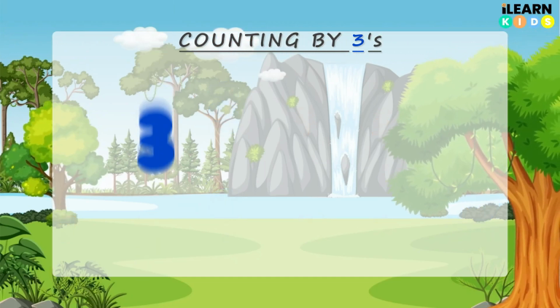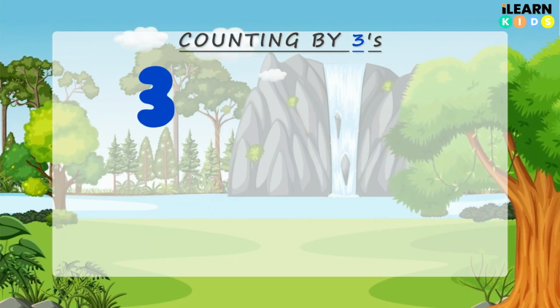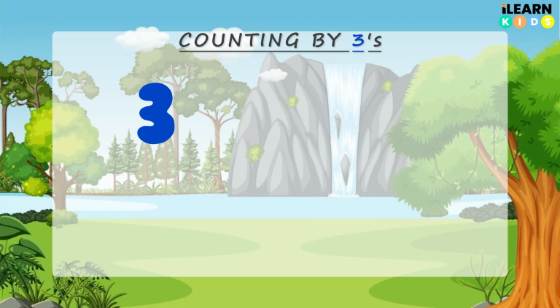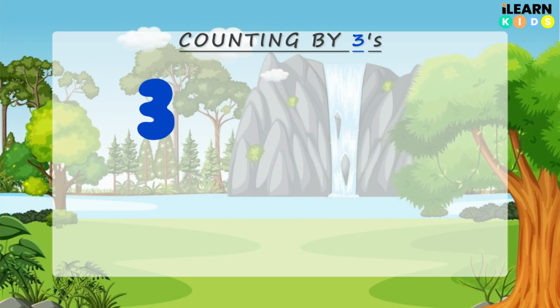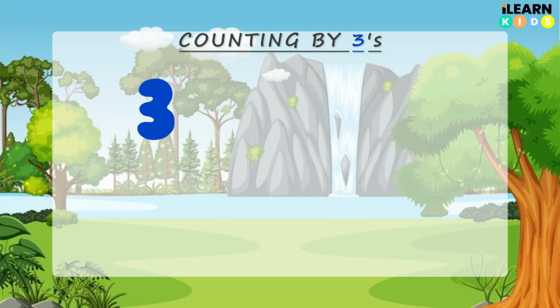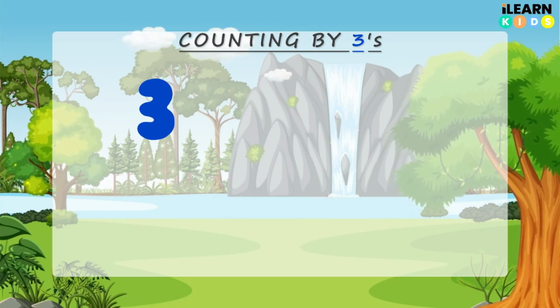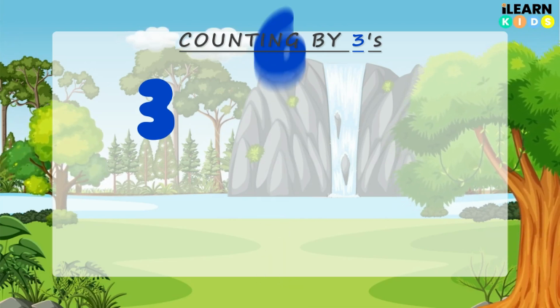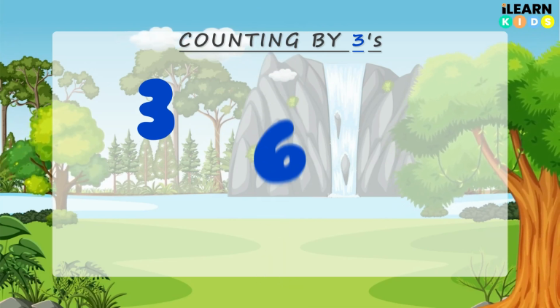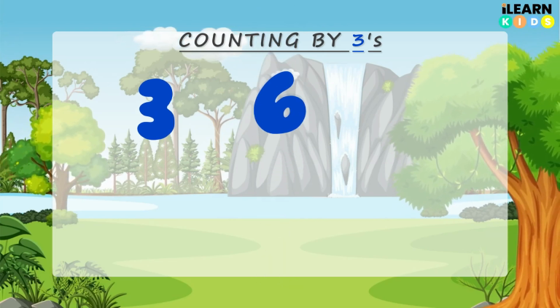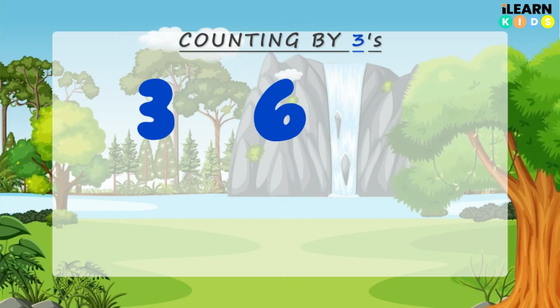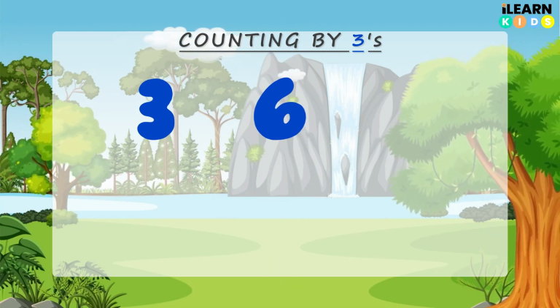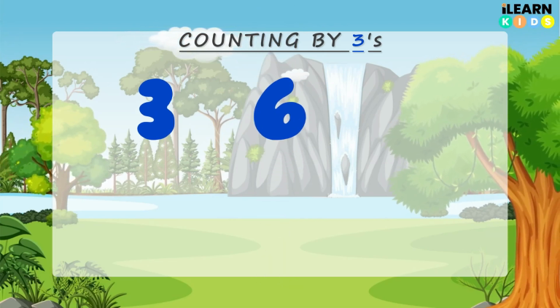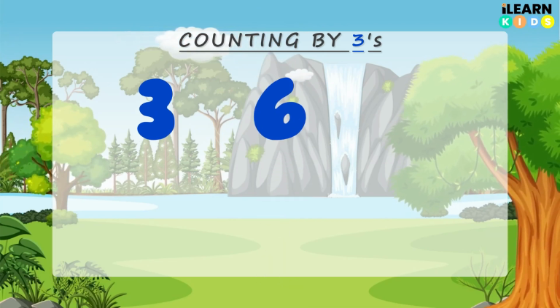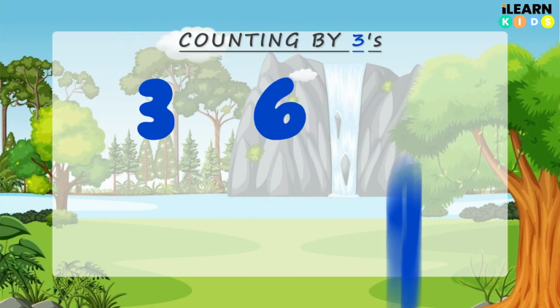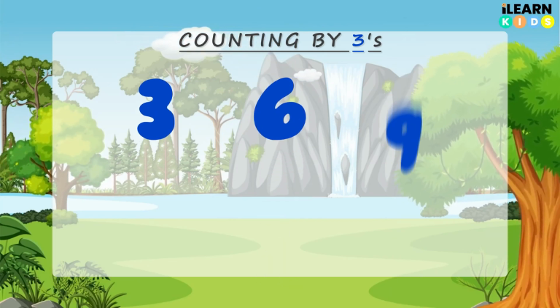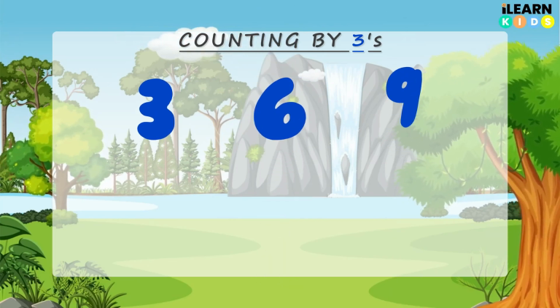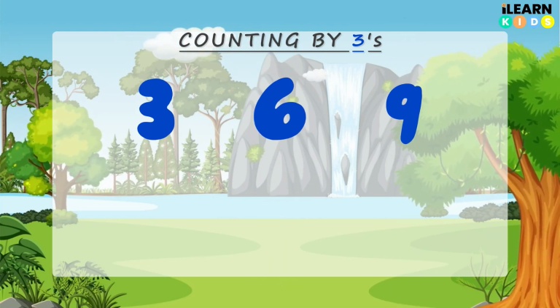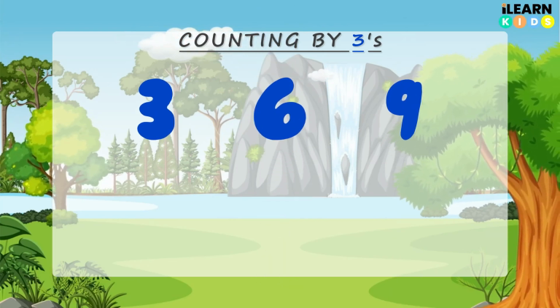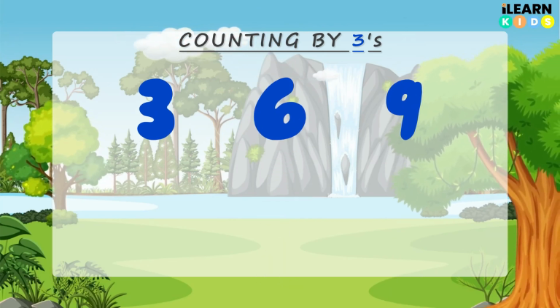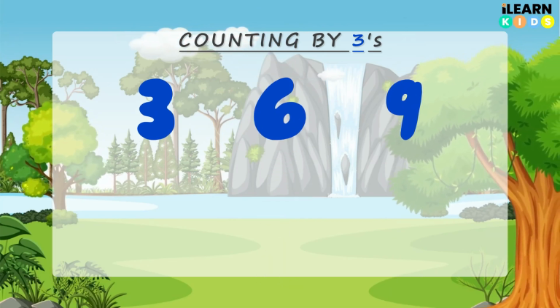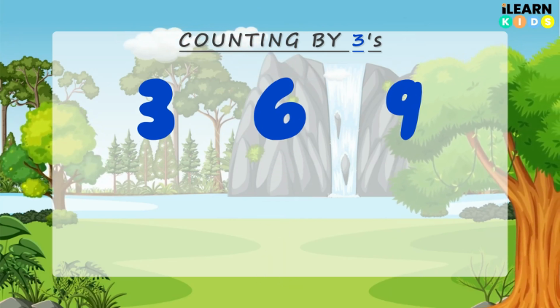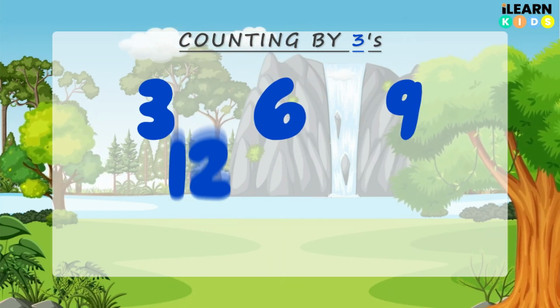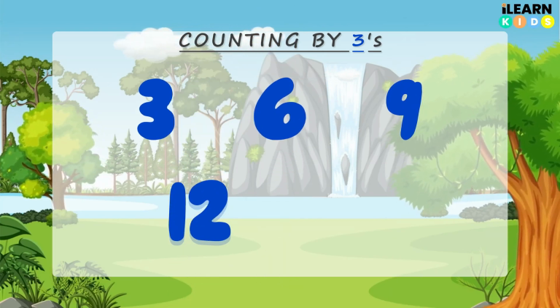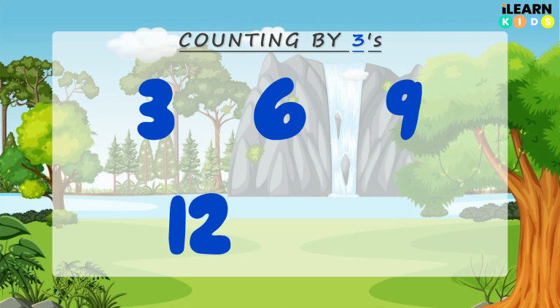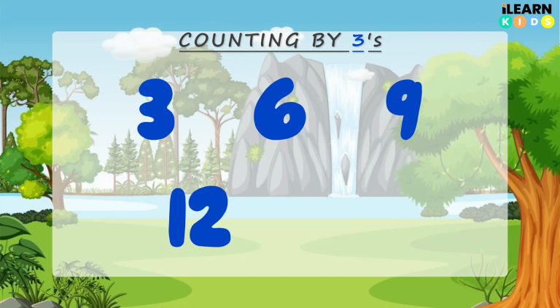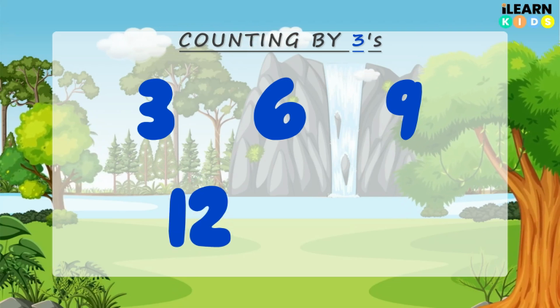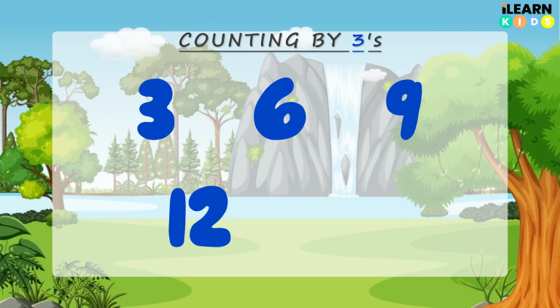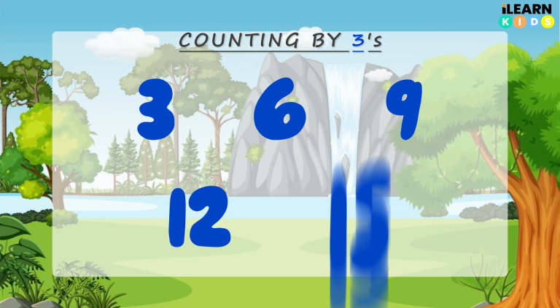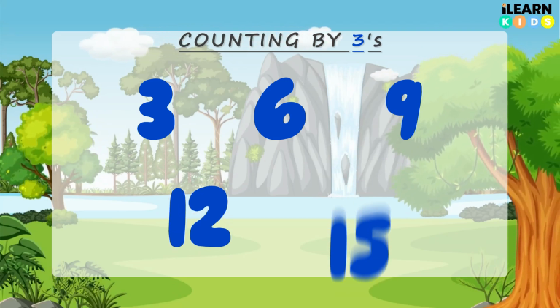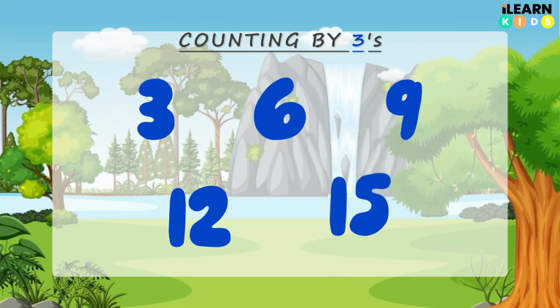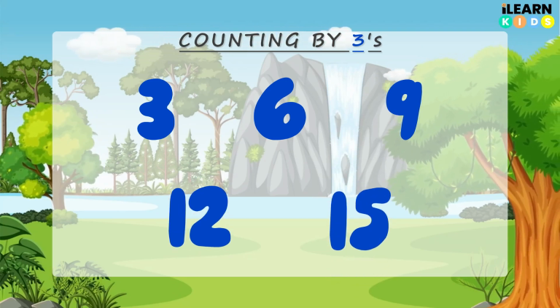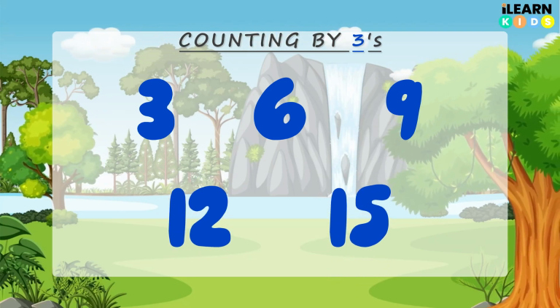3, 6, 9, 12, 15. Great job! Now let's go even higher.